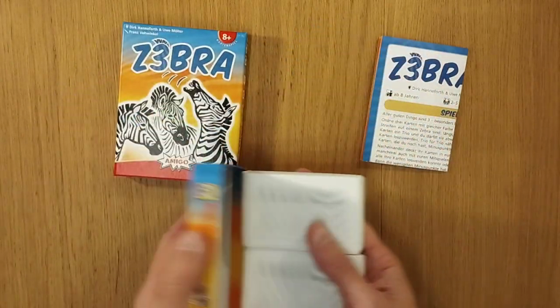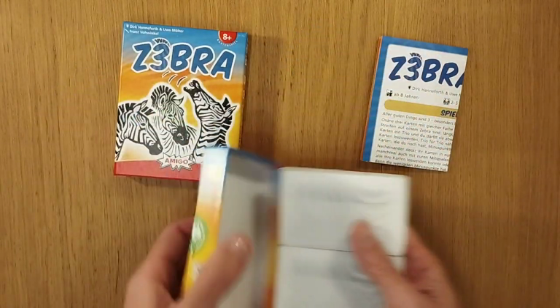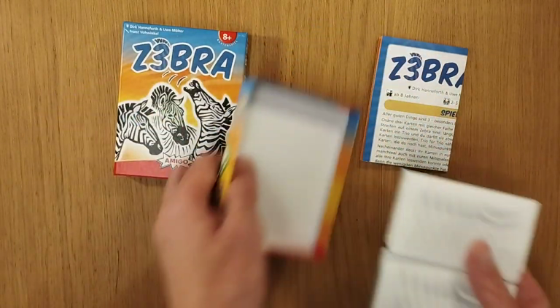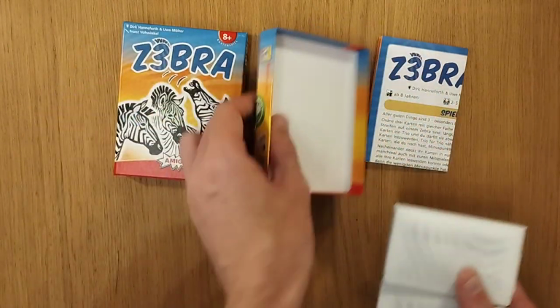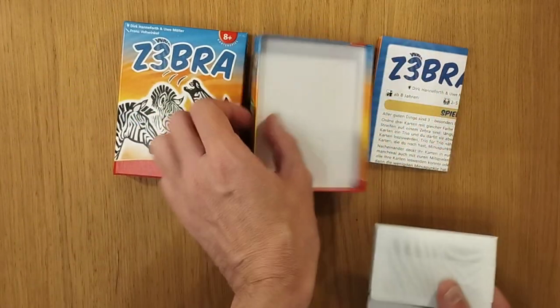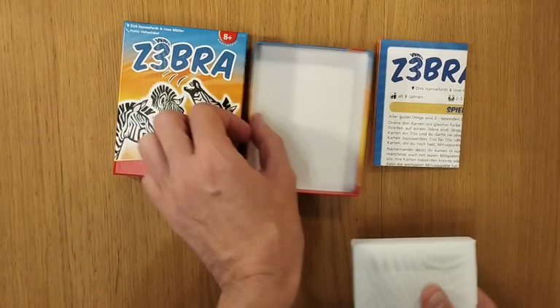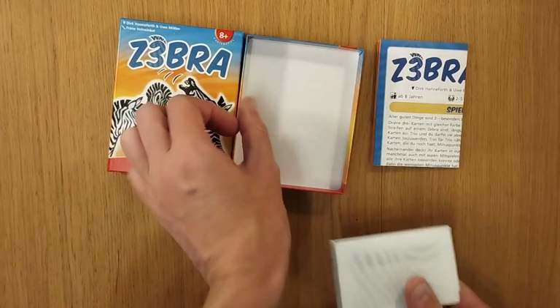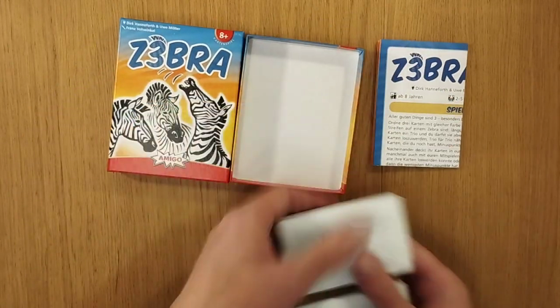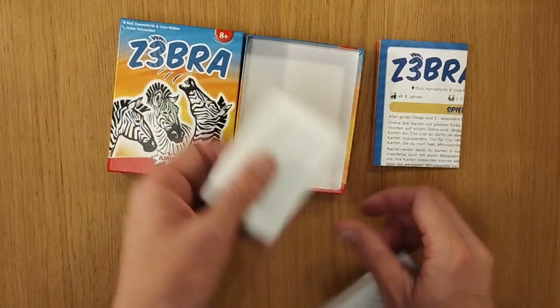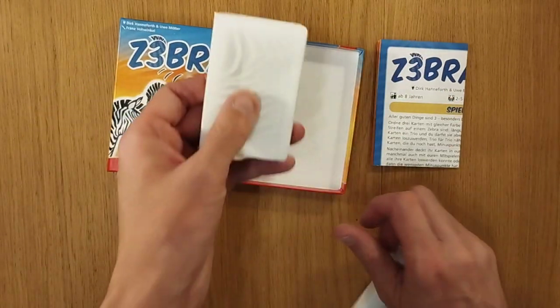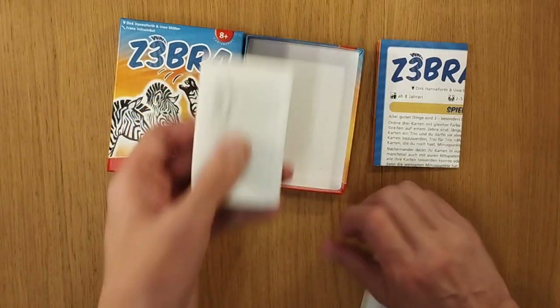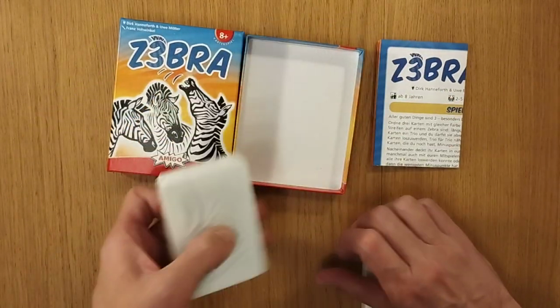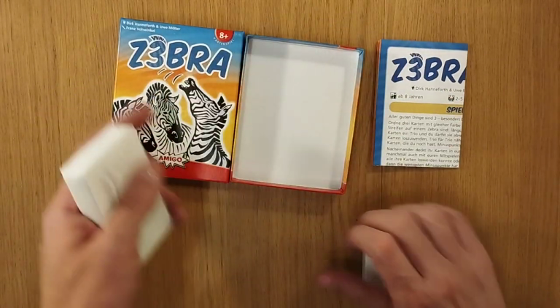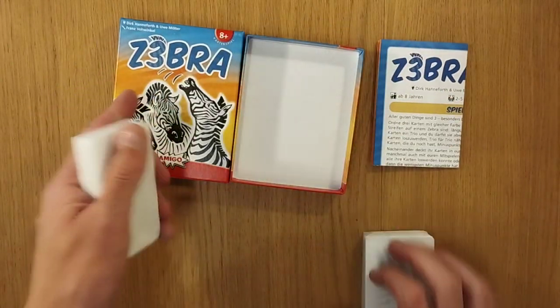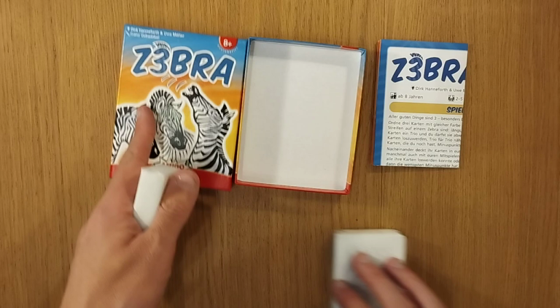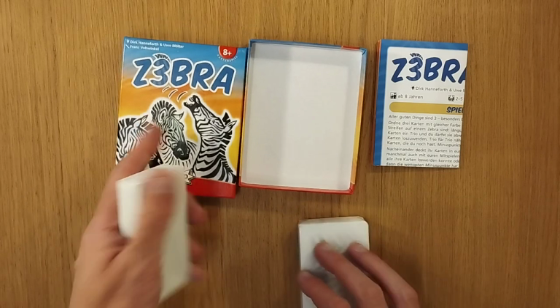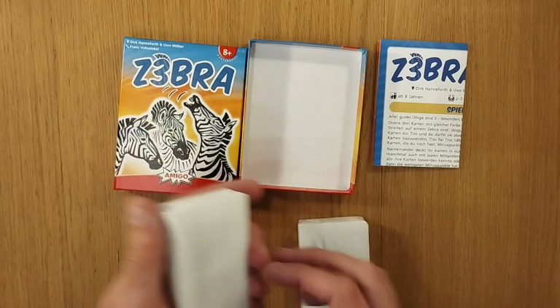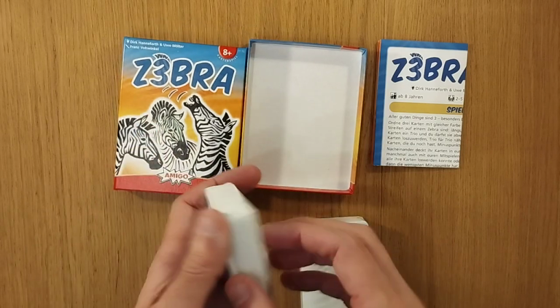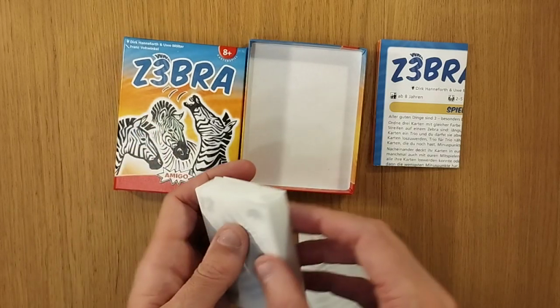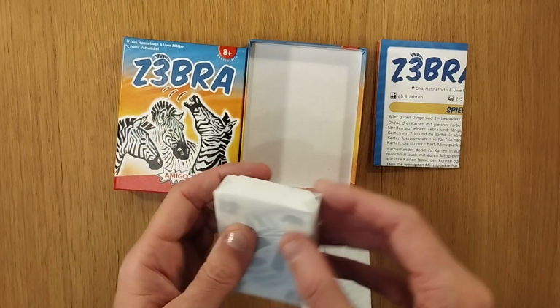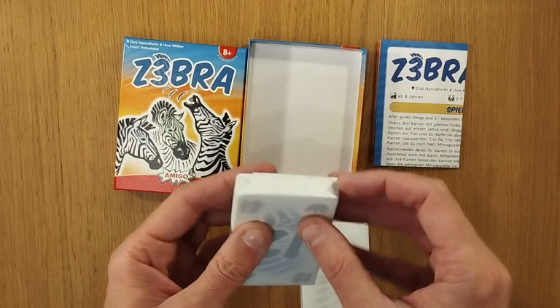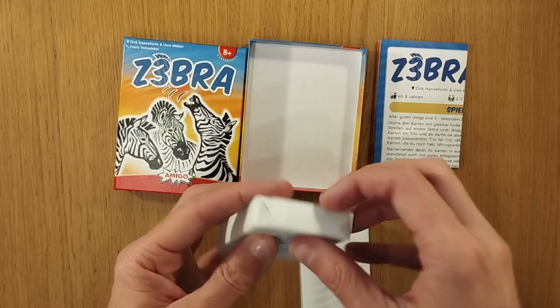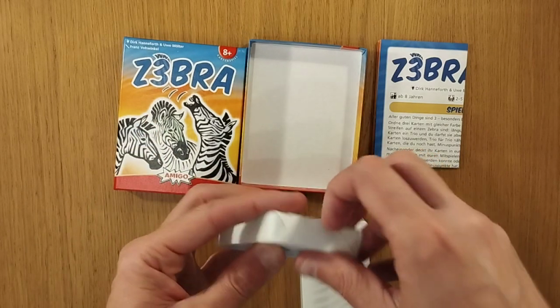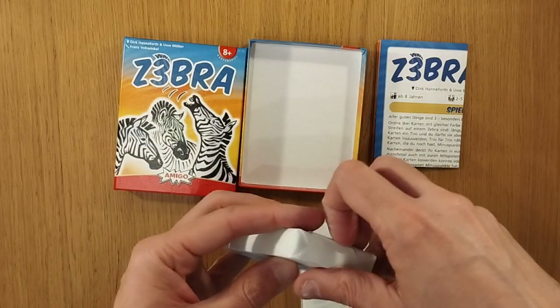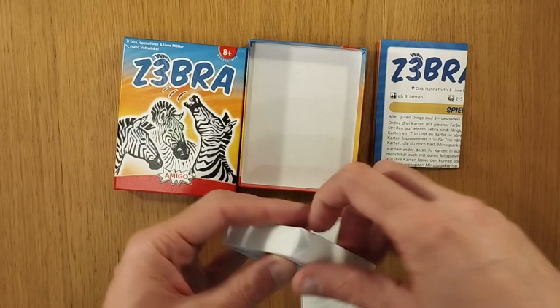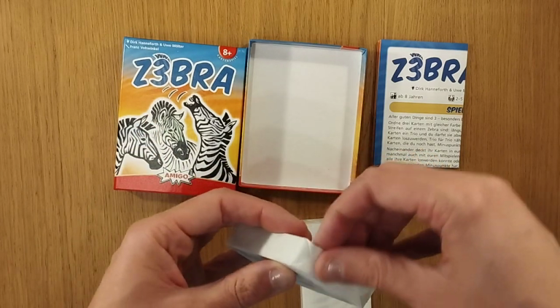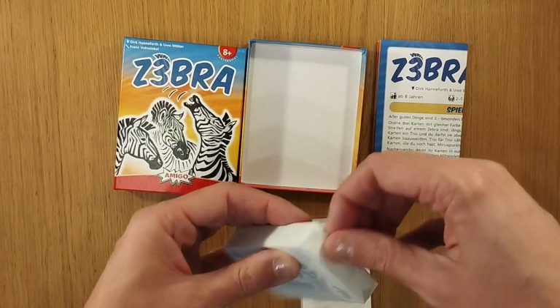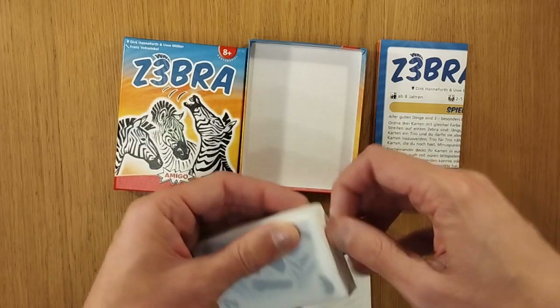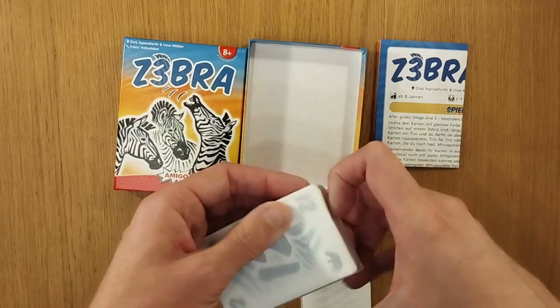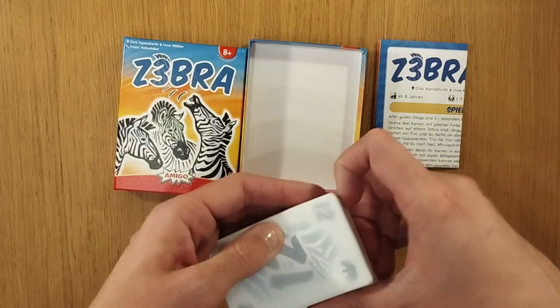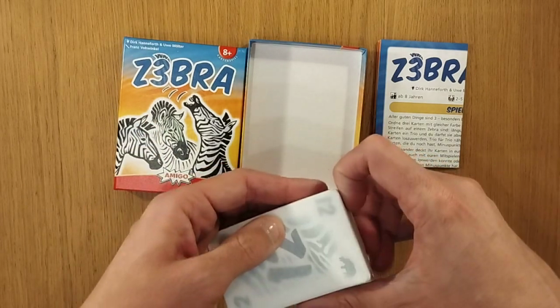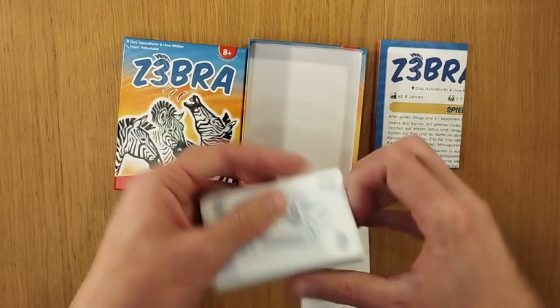This is a Take That game. Here is the plastic or paper stuff that I mentioned — I presume it might be this.